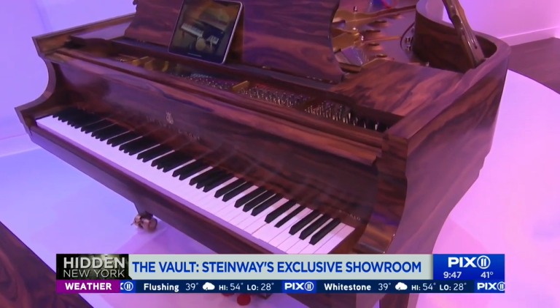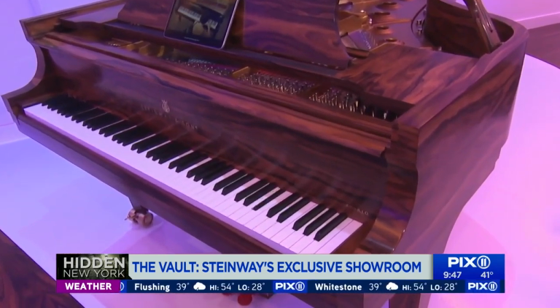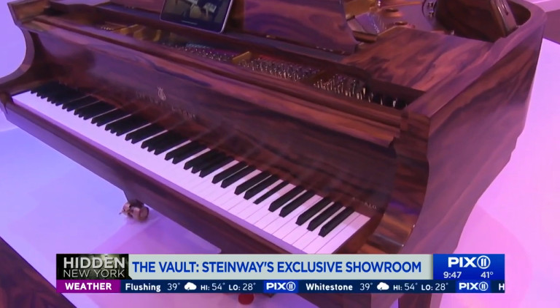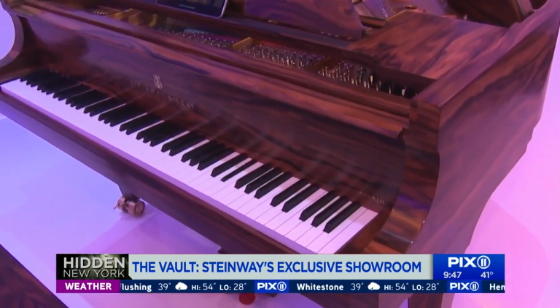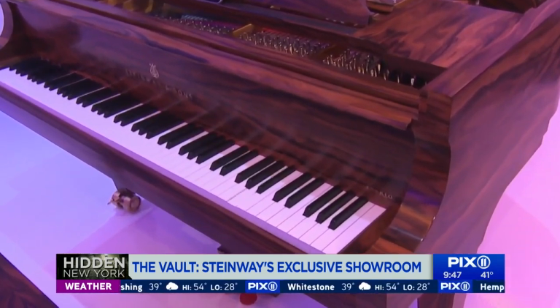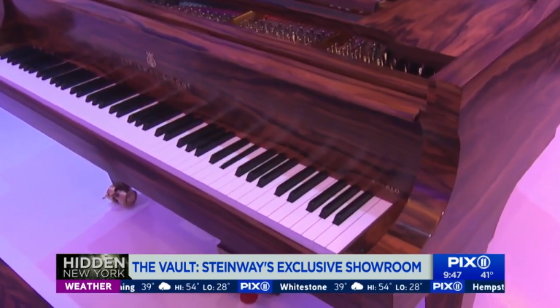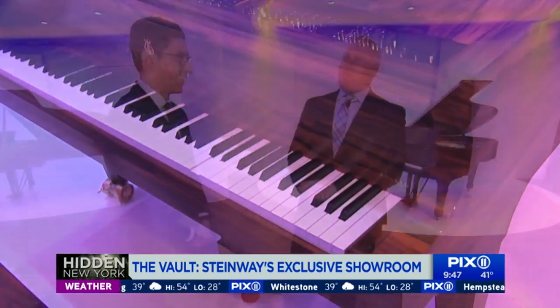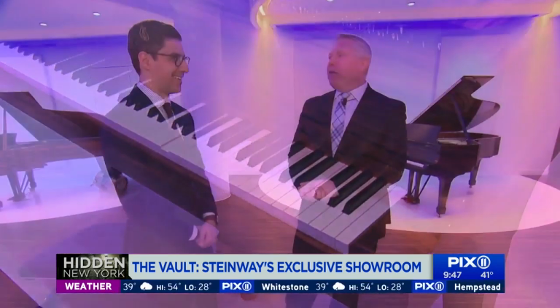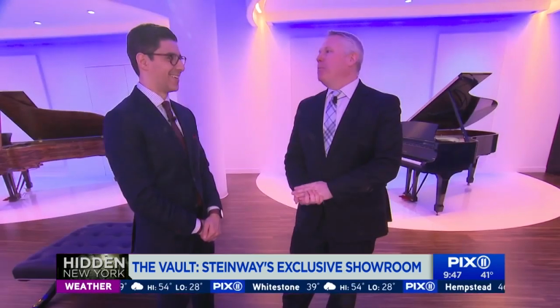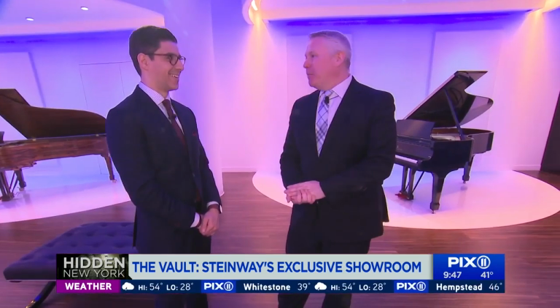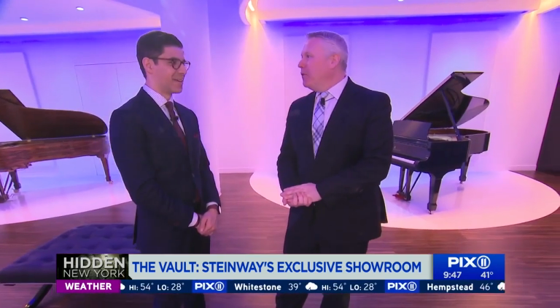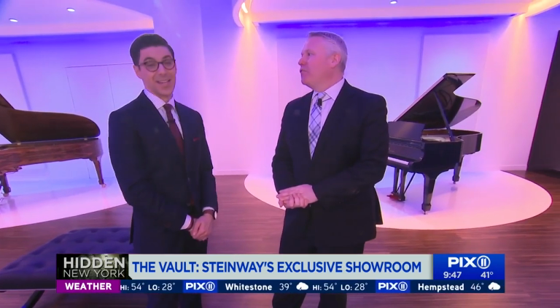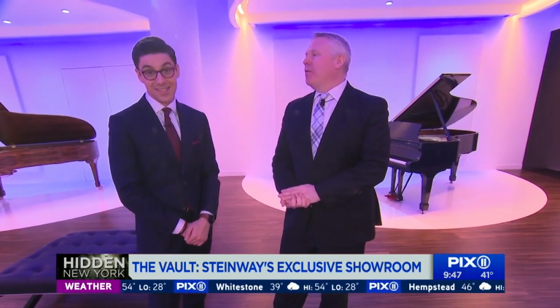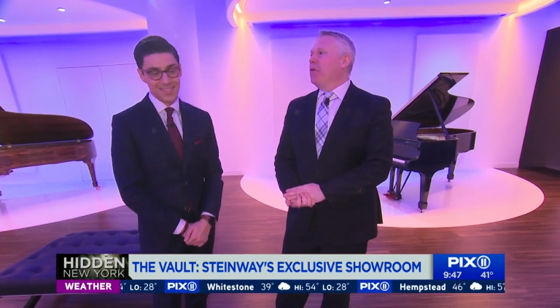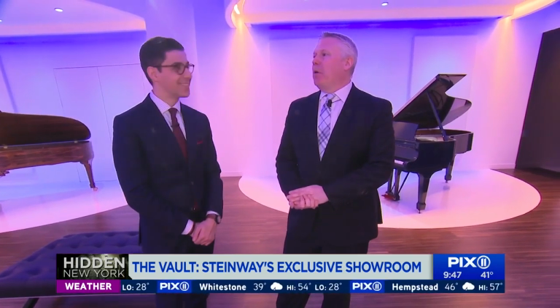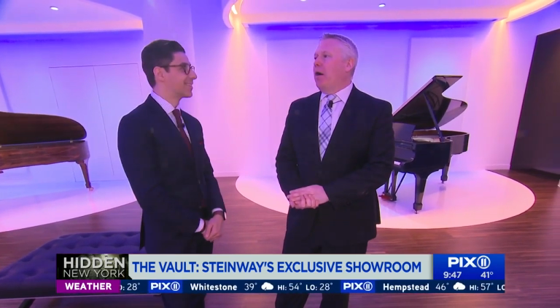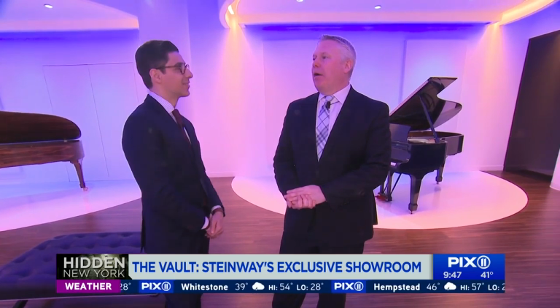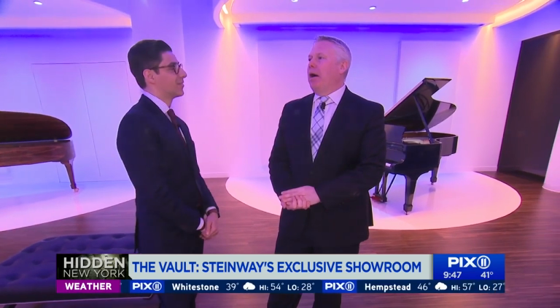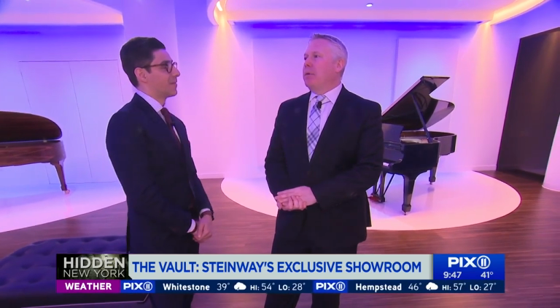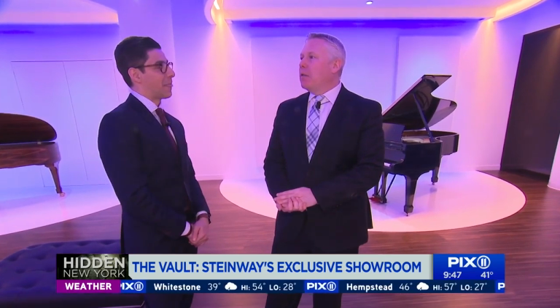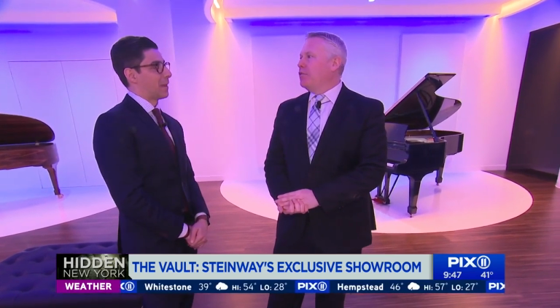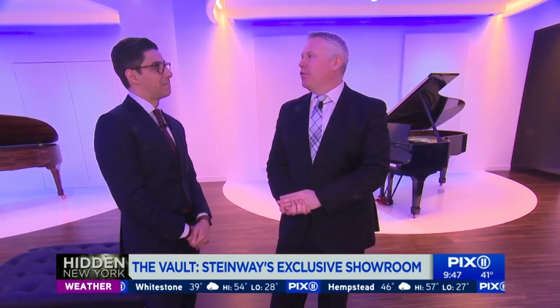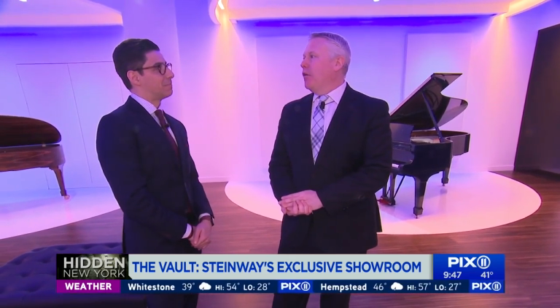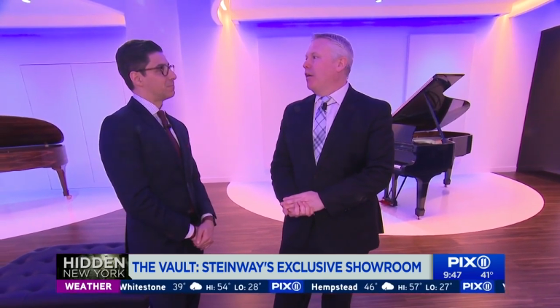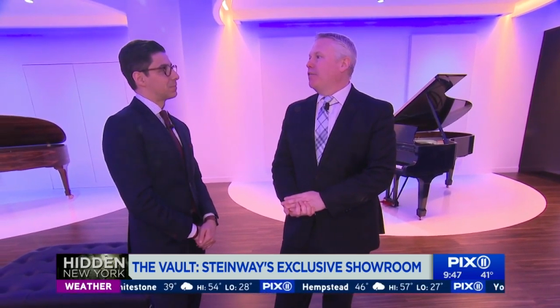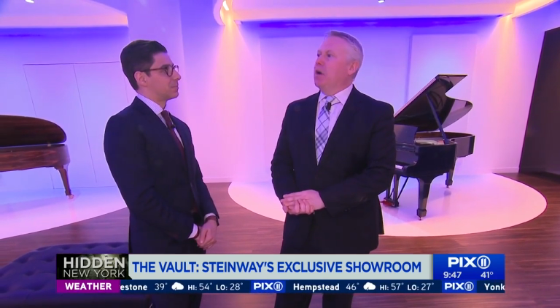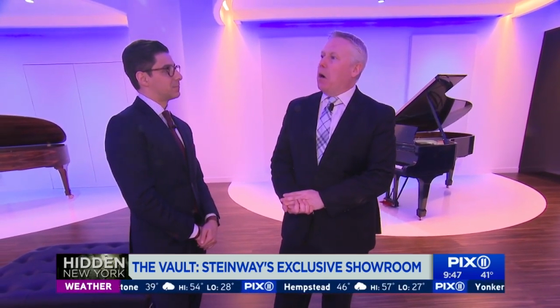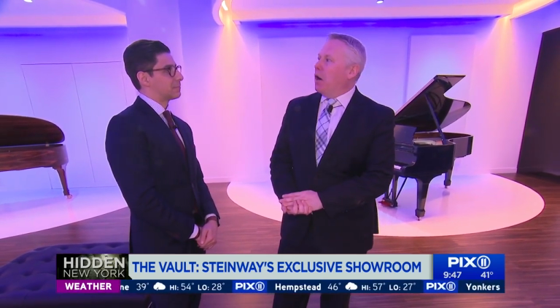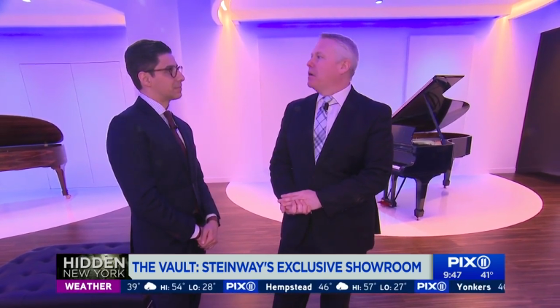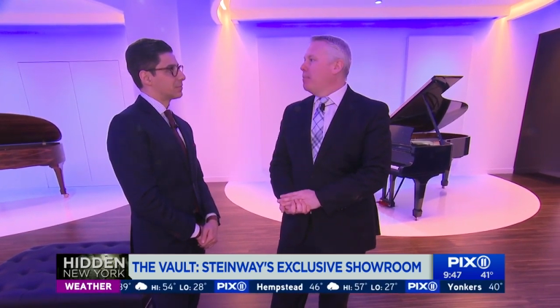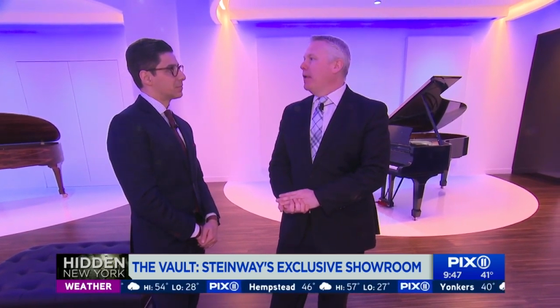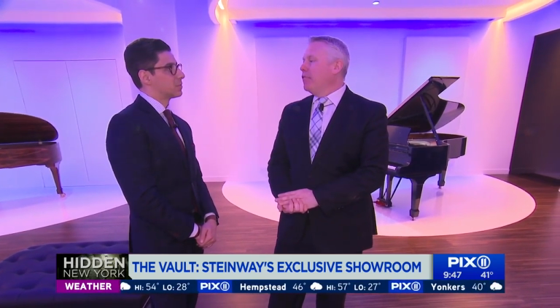Who's buying these? All wealthy people. Some of them are collectors of art-type pieces.